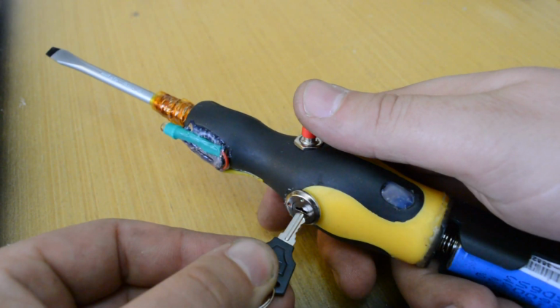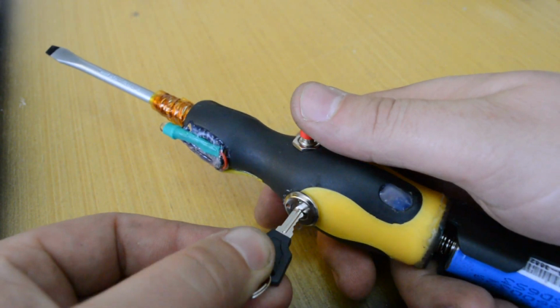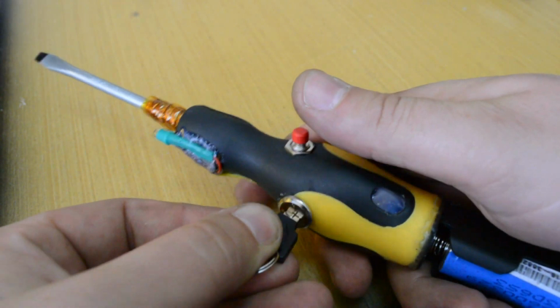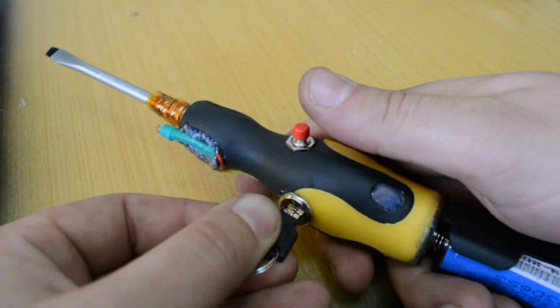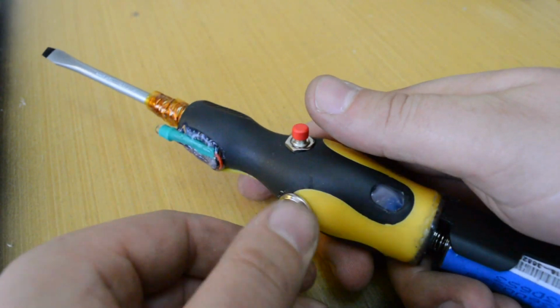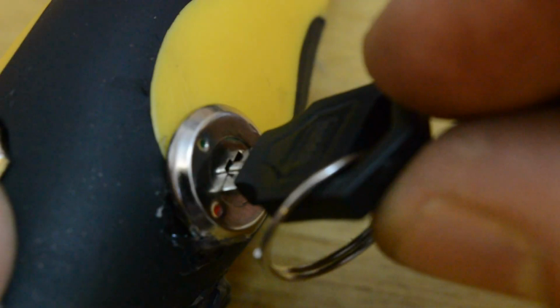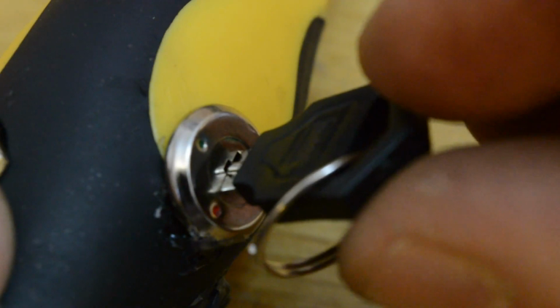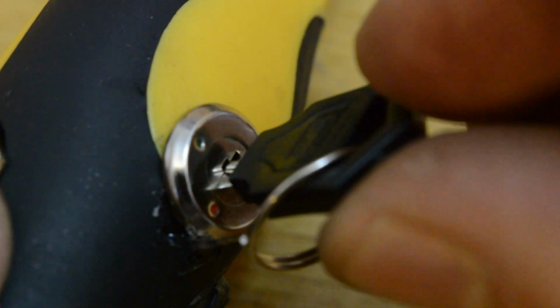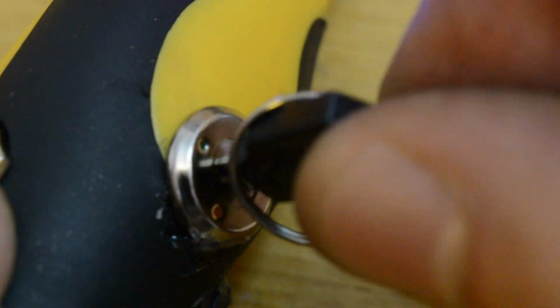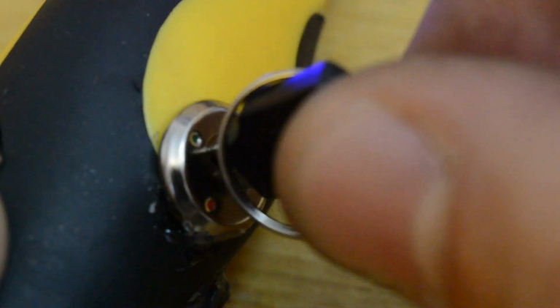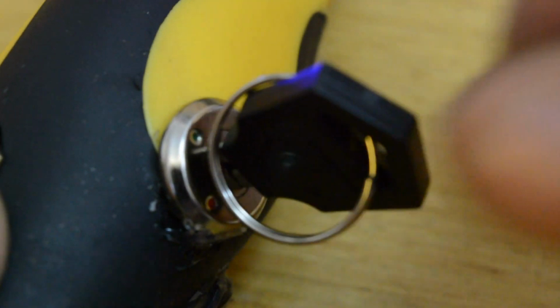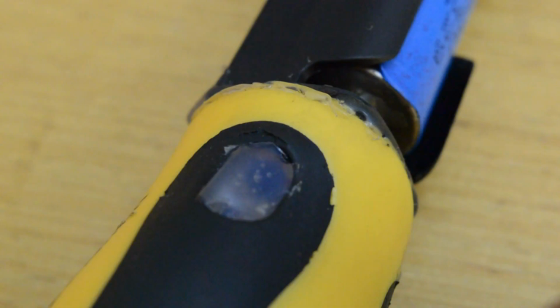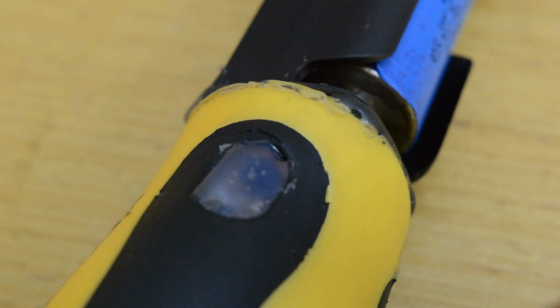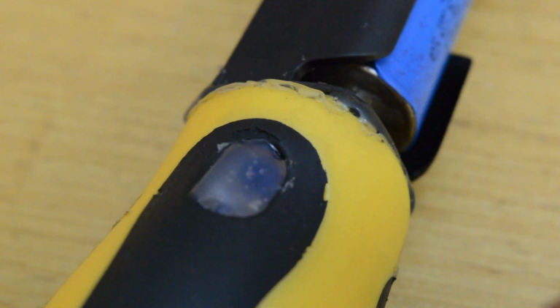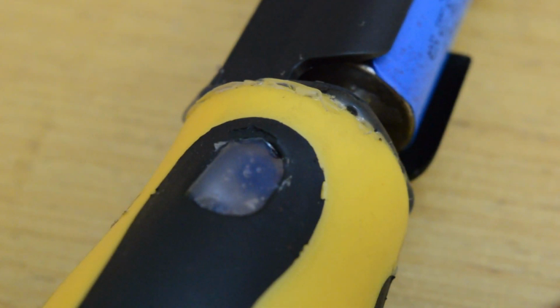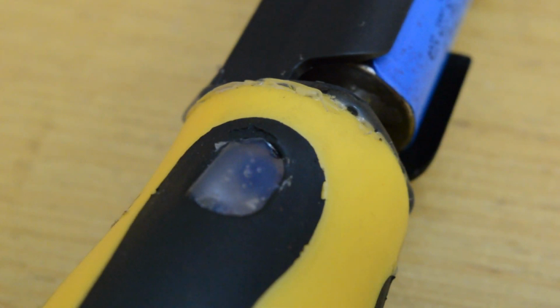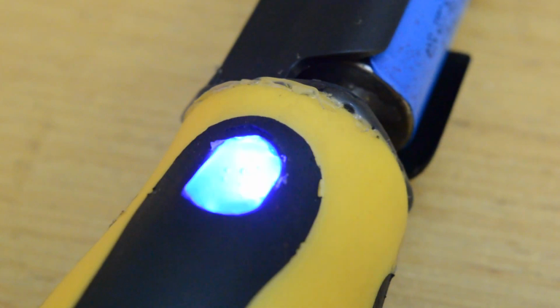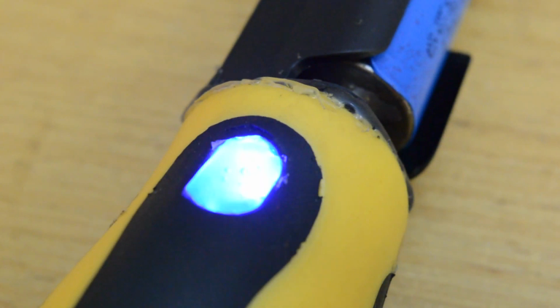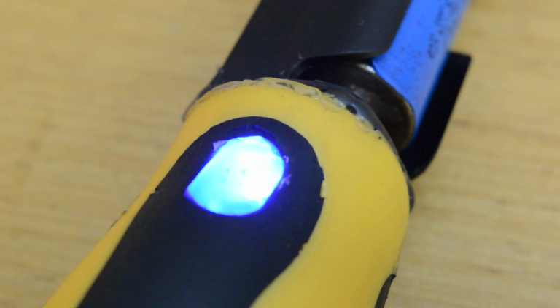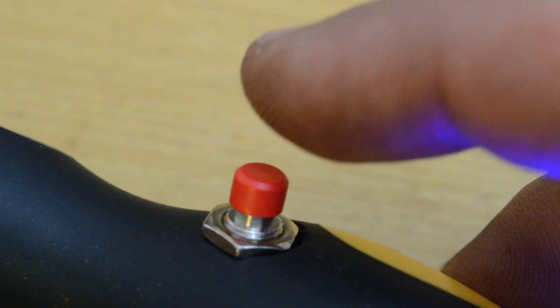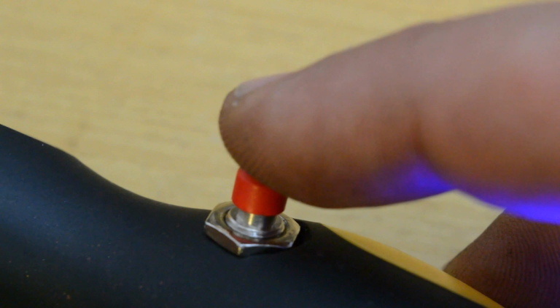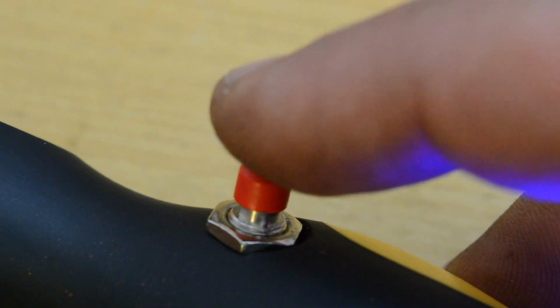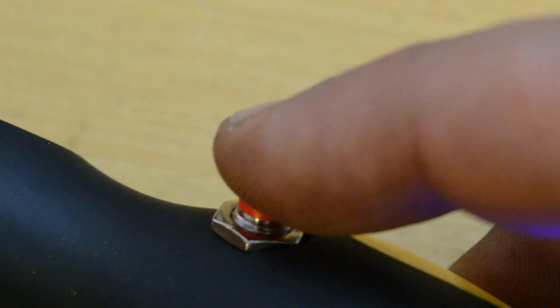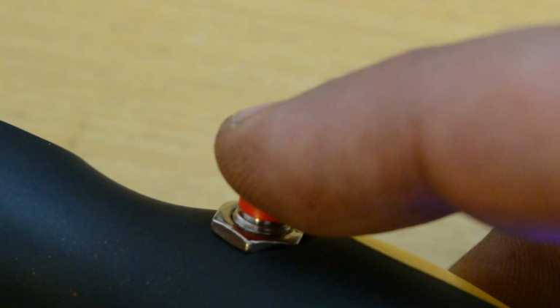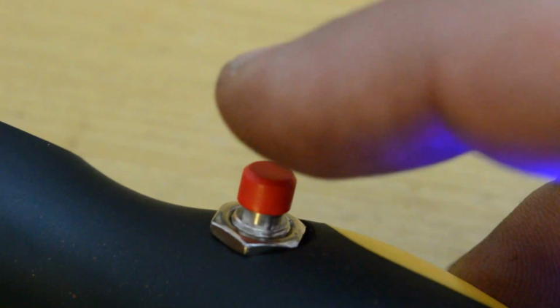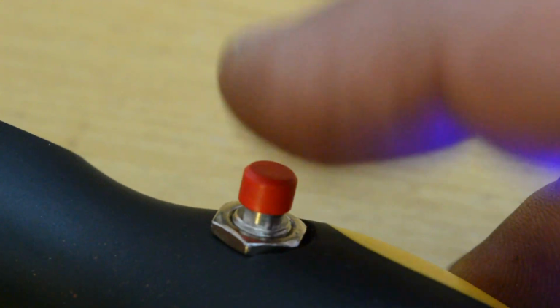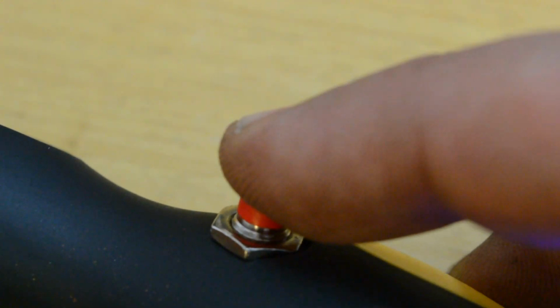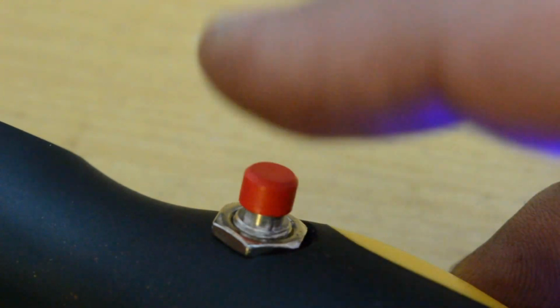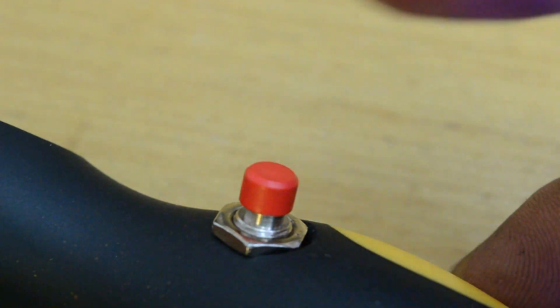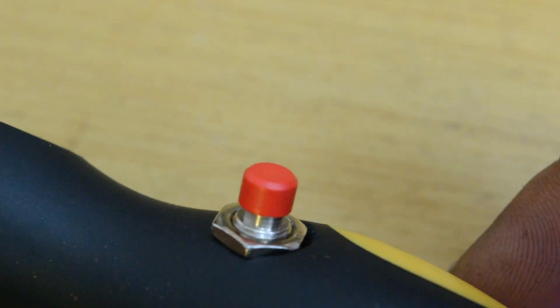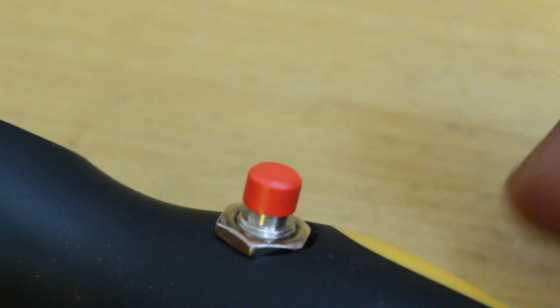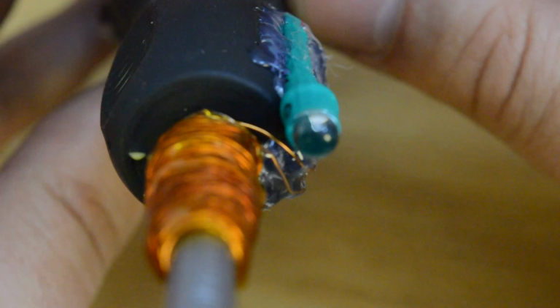Electromagnetic screwdriver that generates an electromagnetic field — a sonic screwdriver. Let's make it.